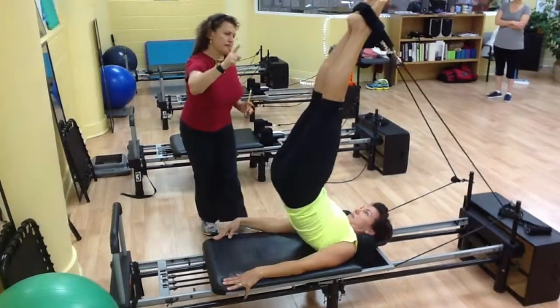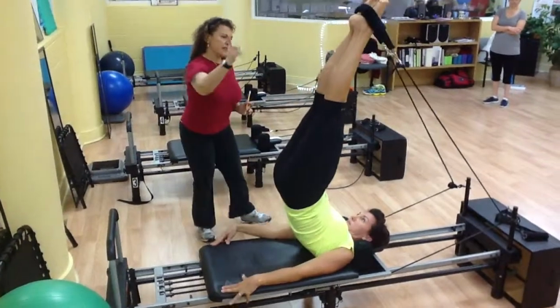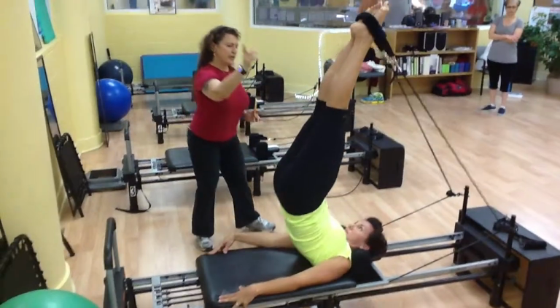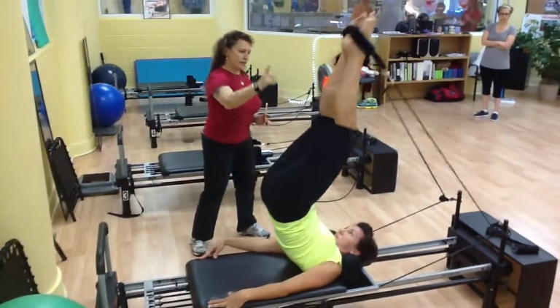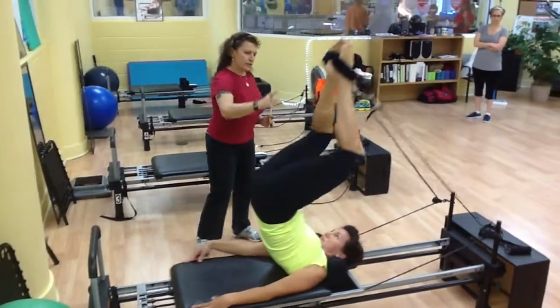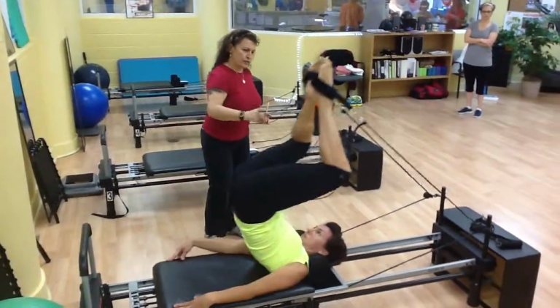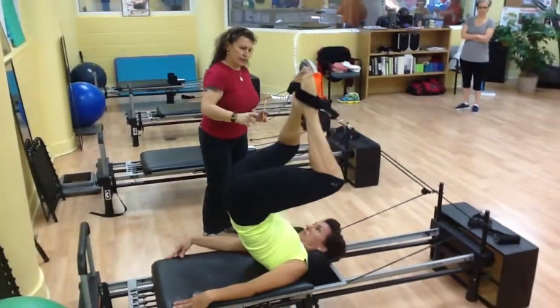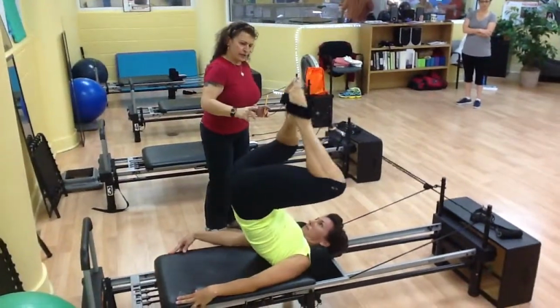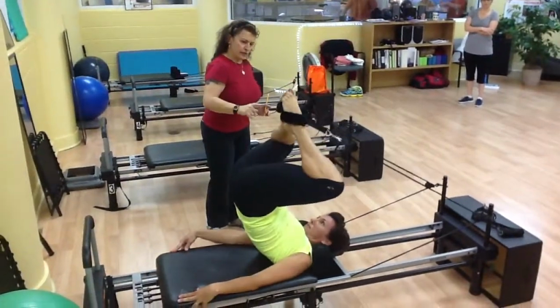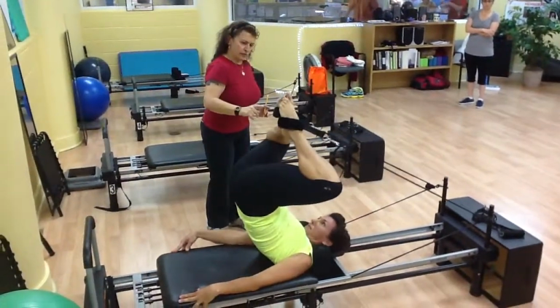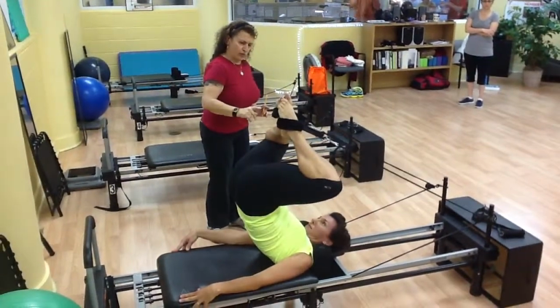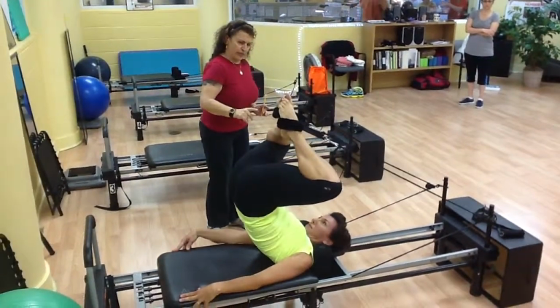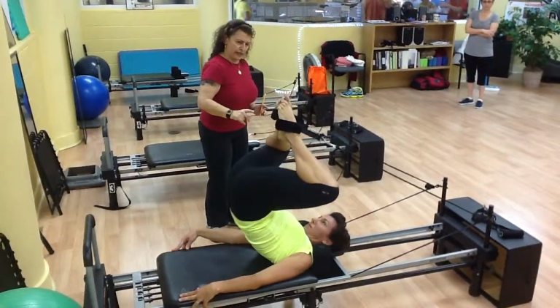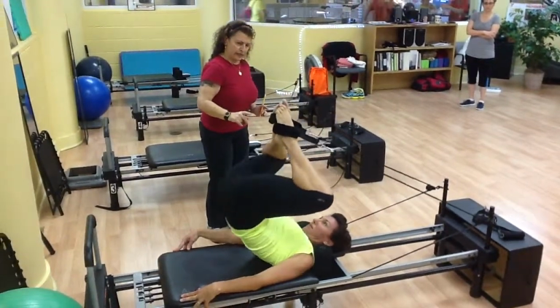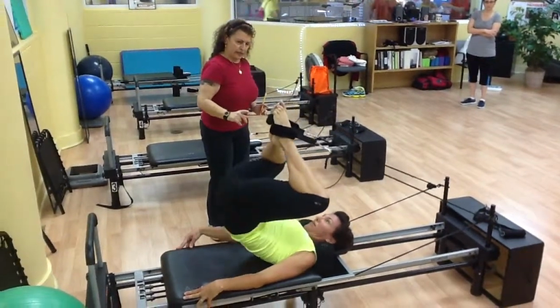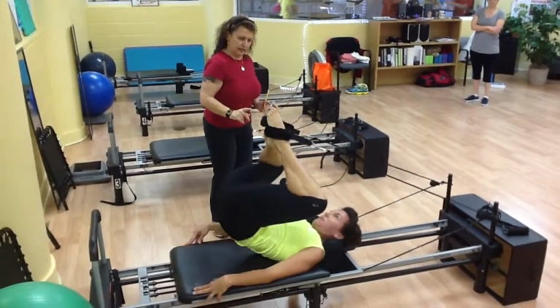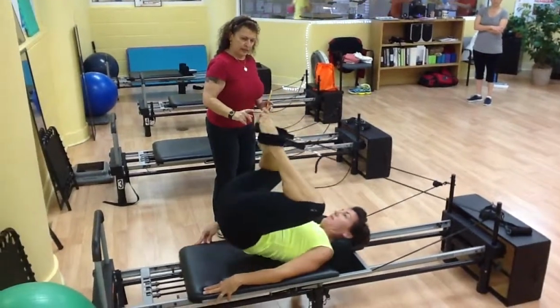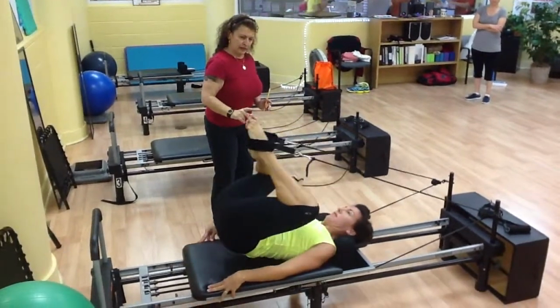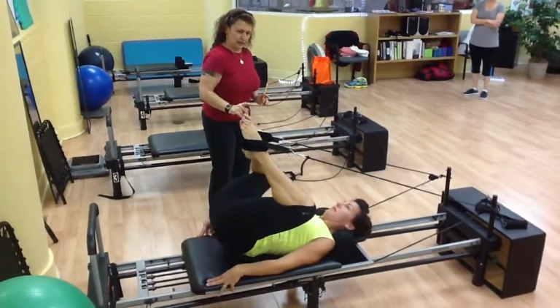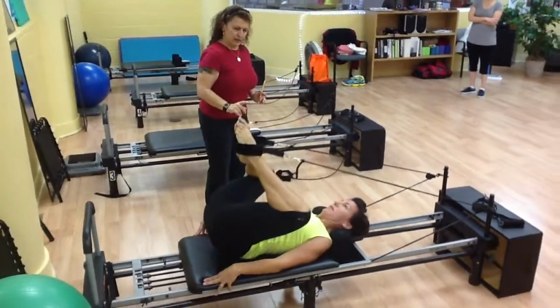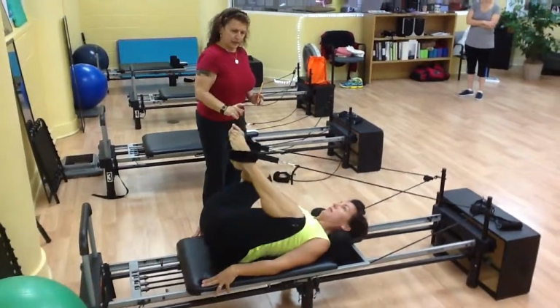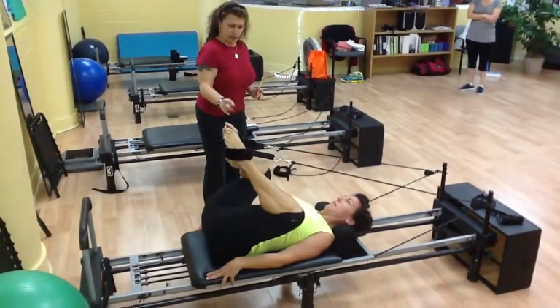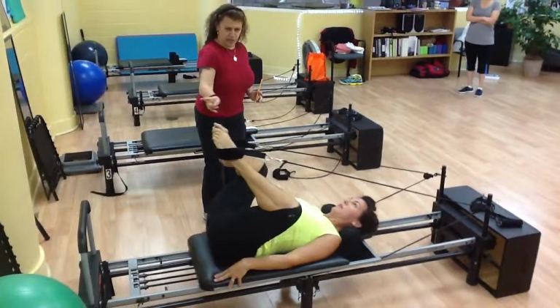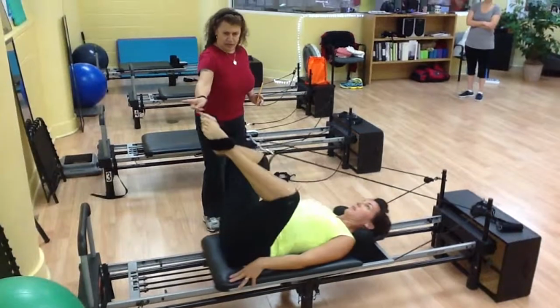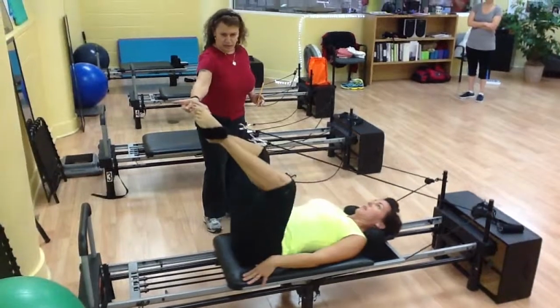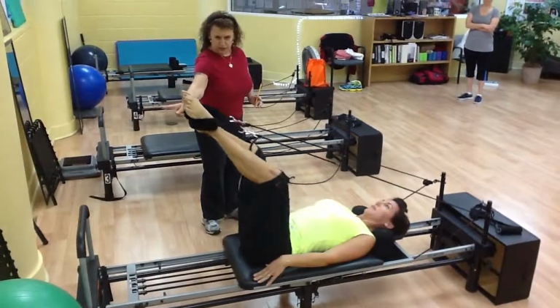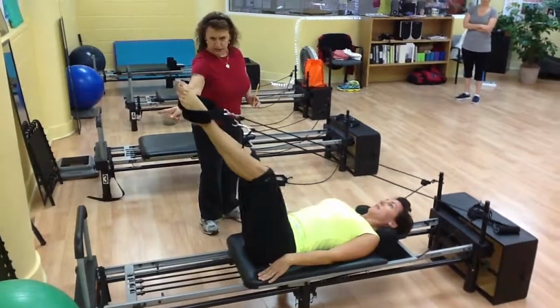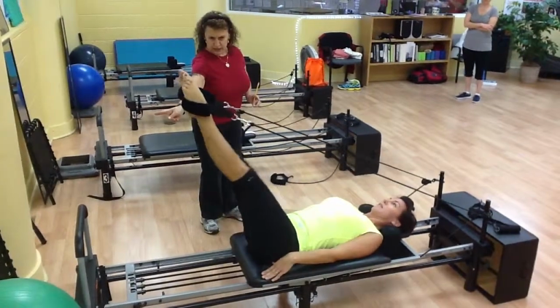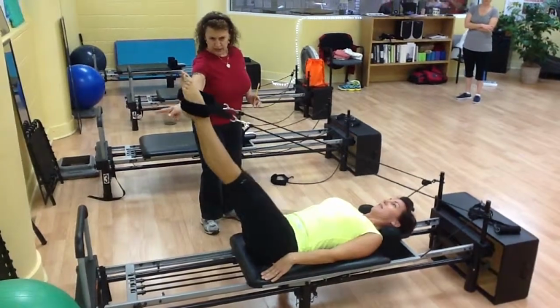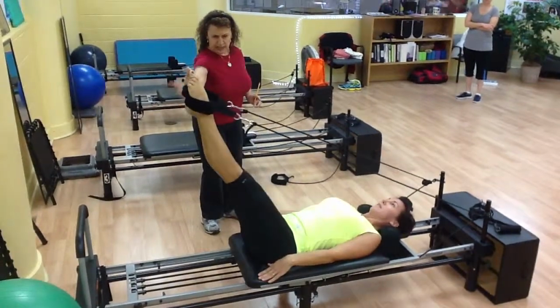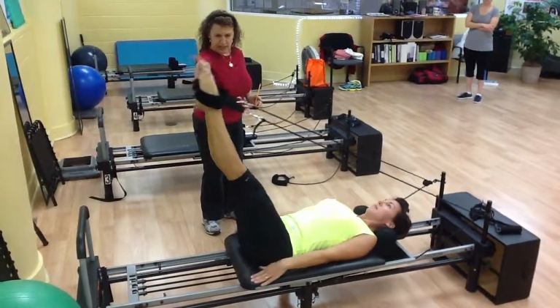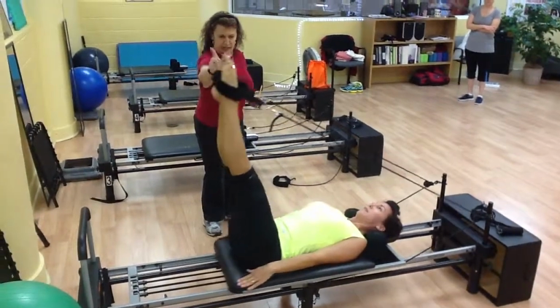Knees to shoulders, roll down, push out, and 90.